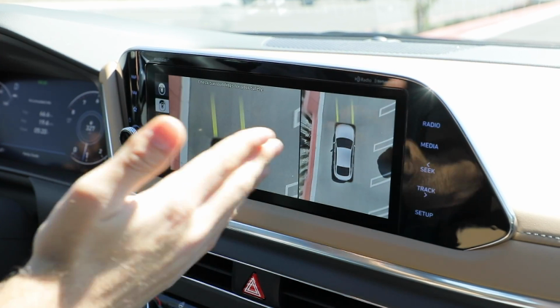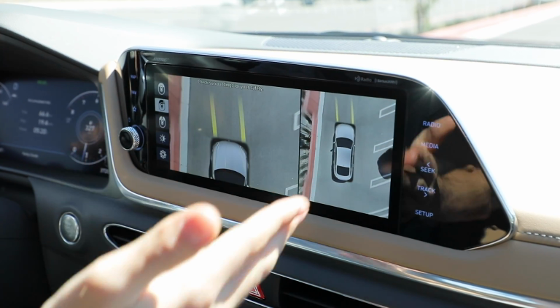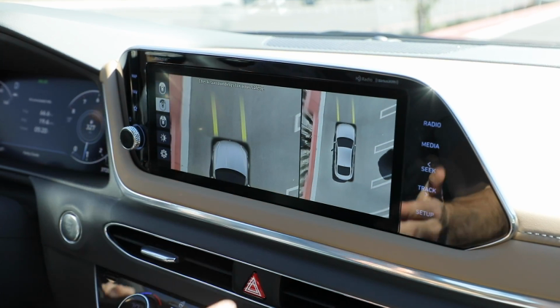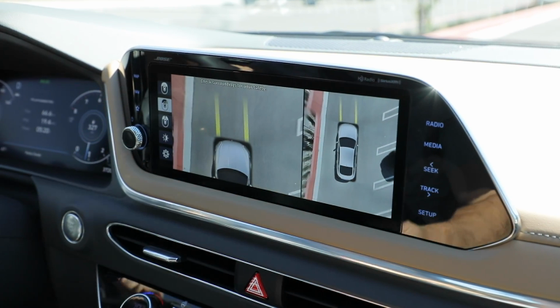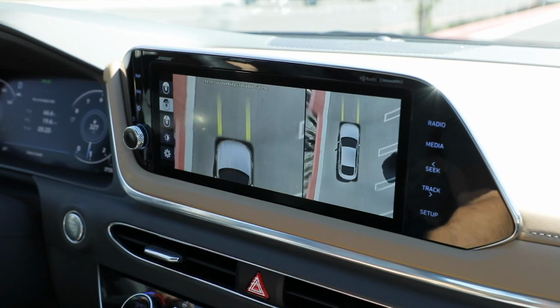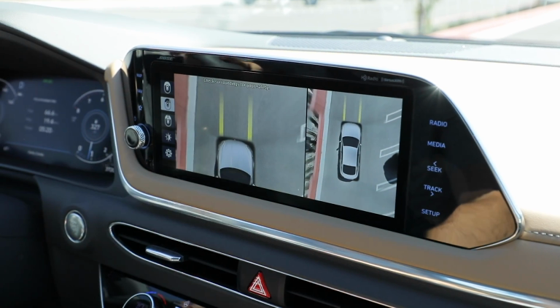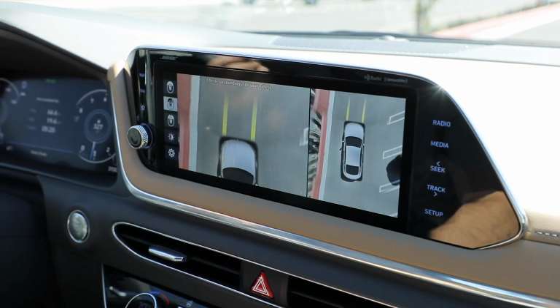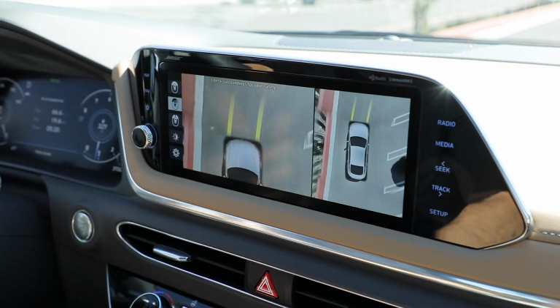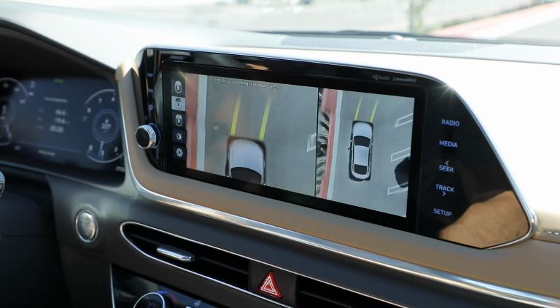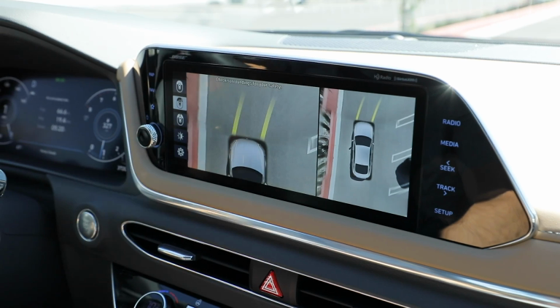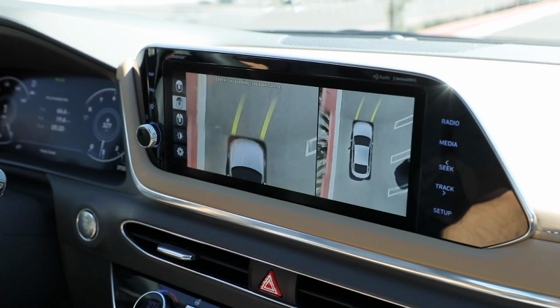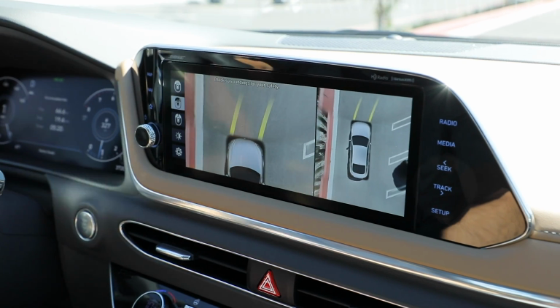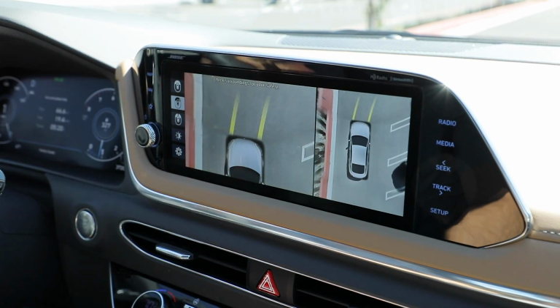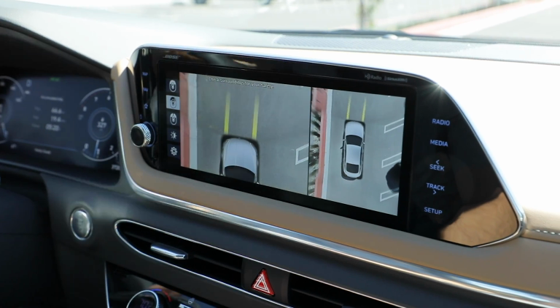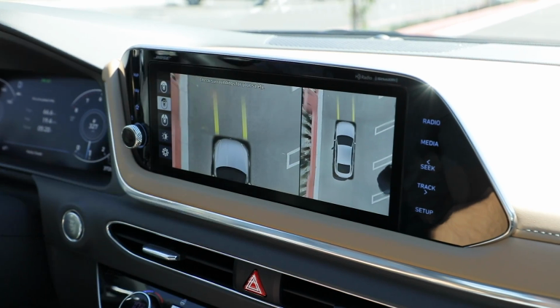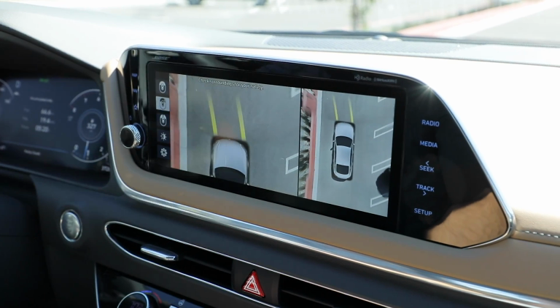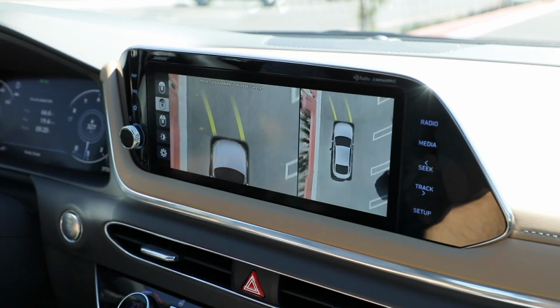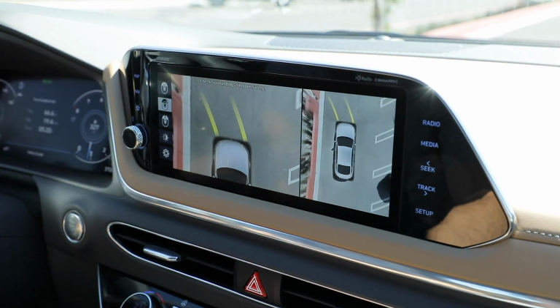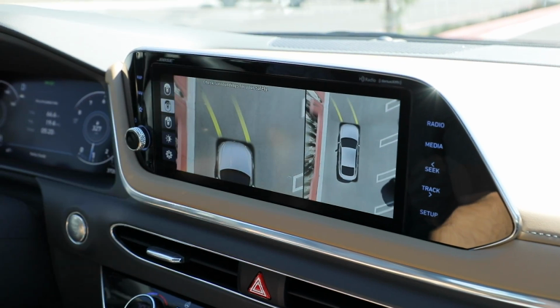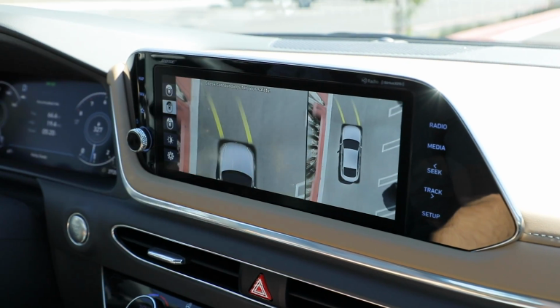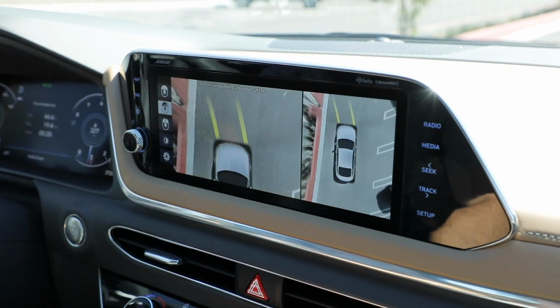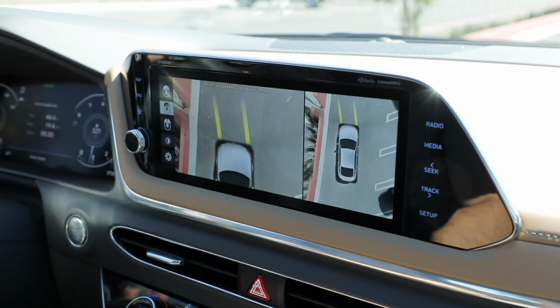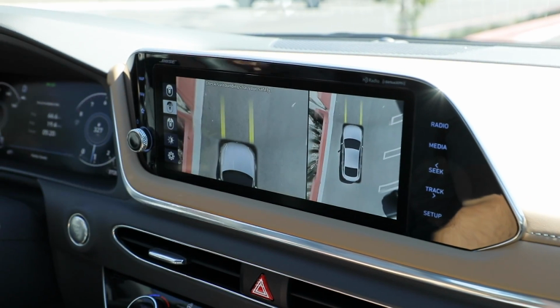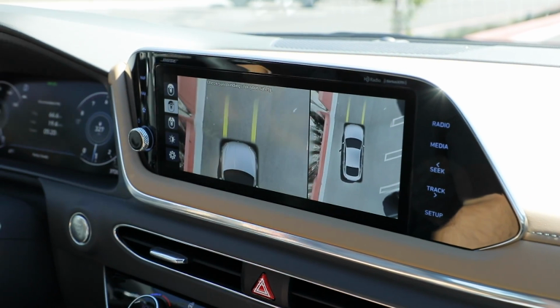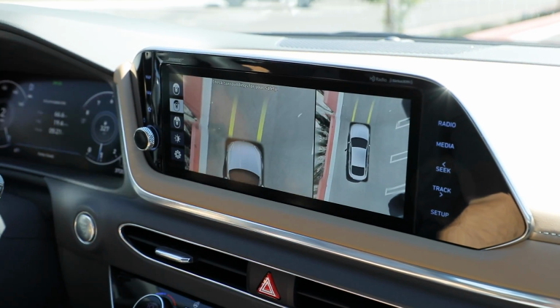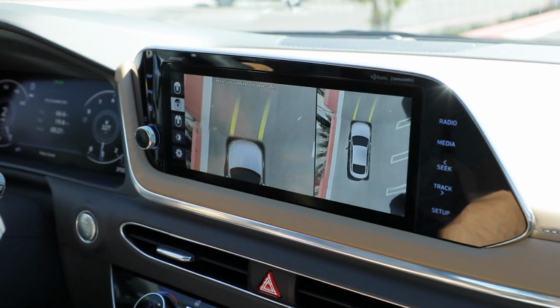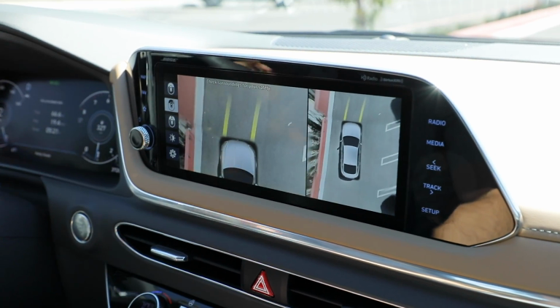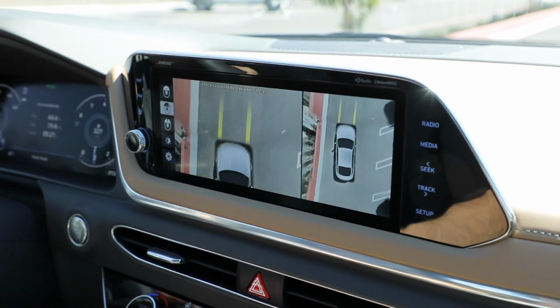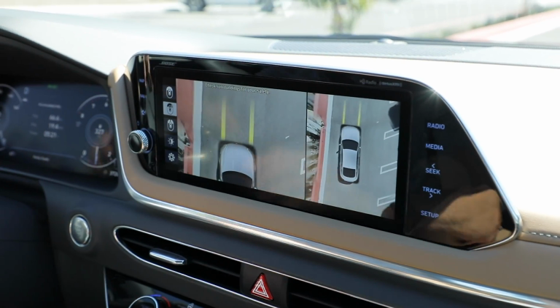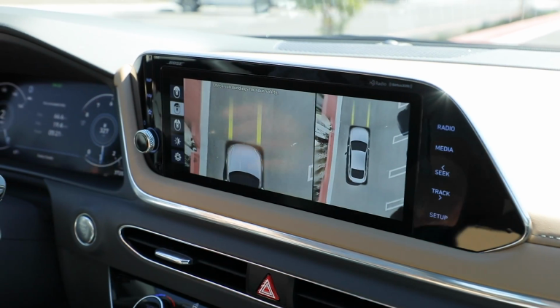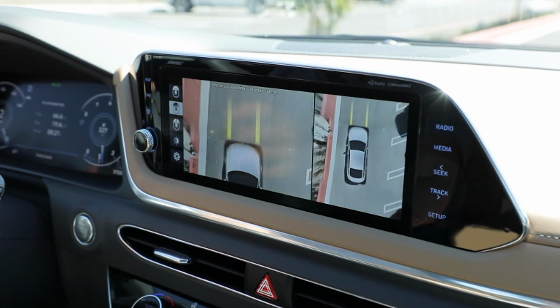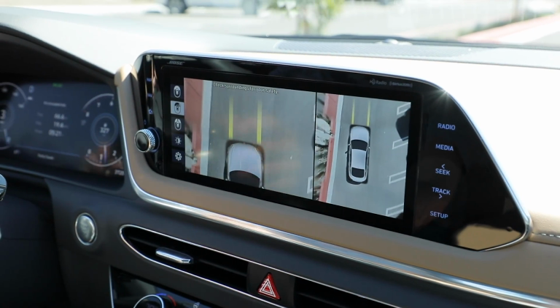It'll even show you driving forward which angle my wheels are headed — left, right, straight.